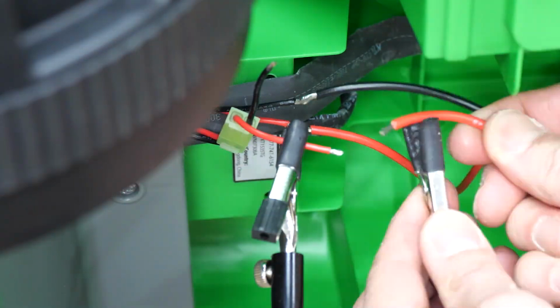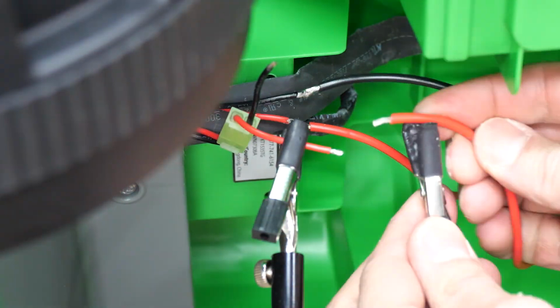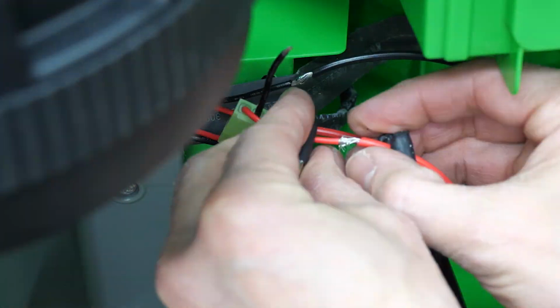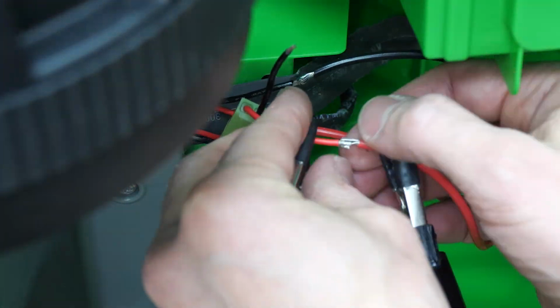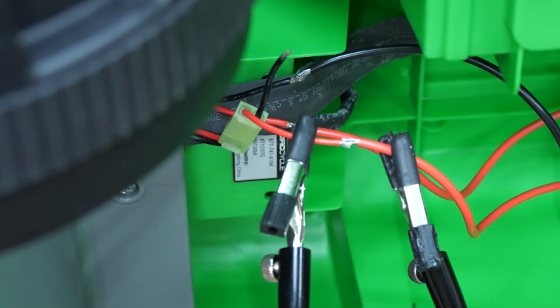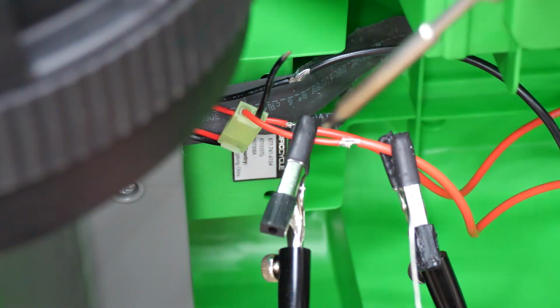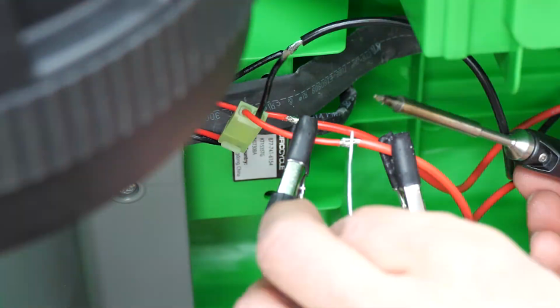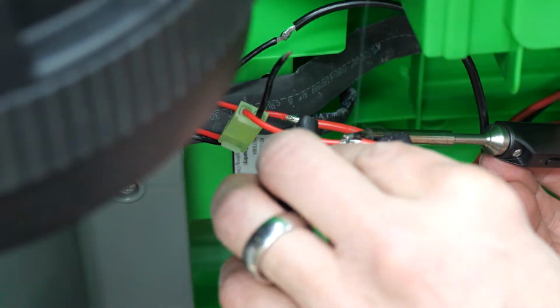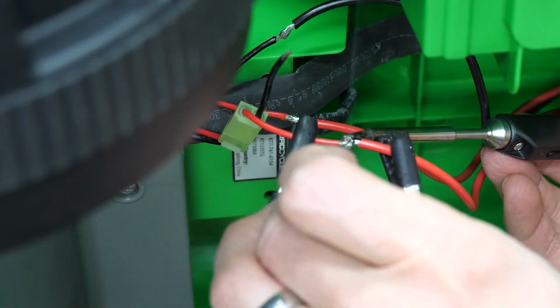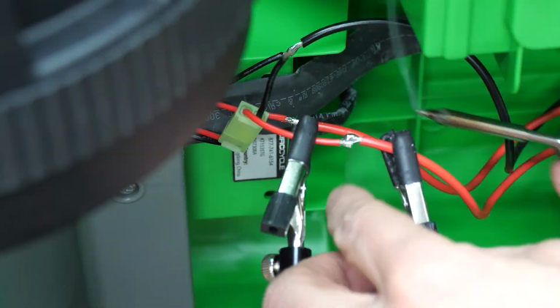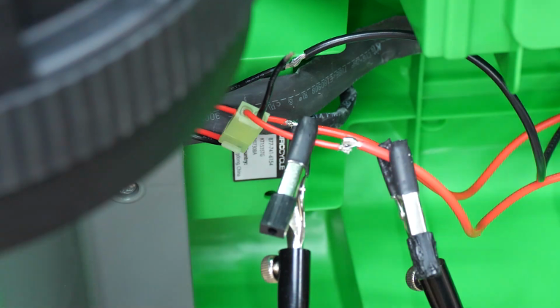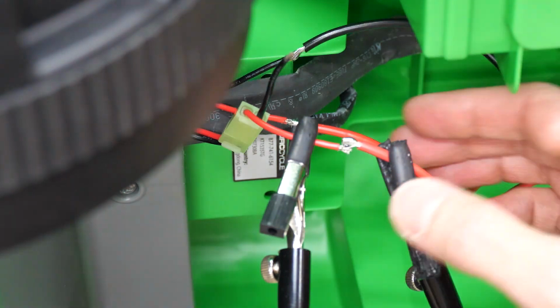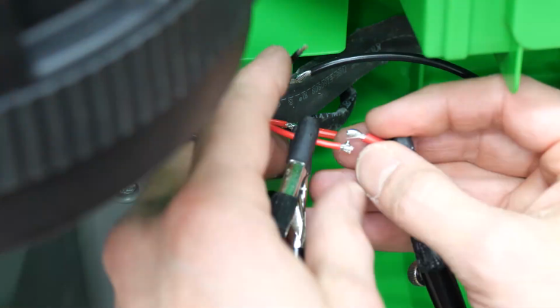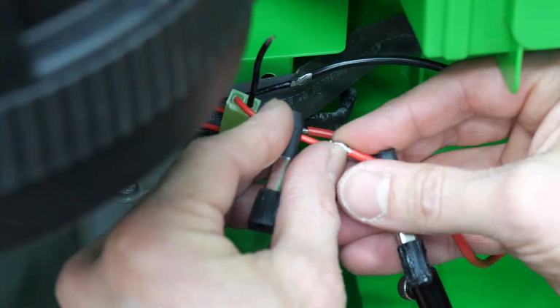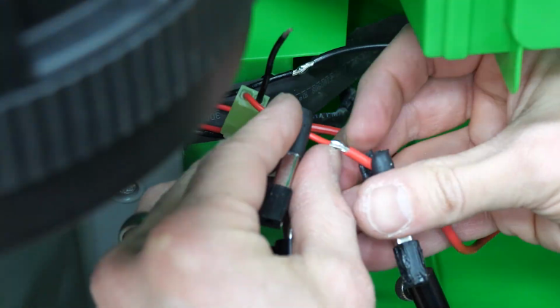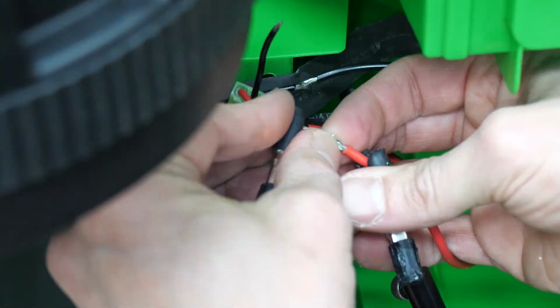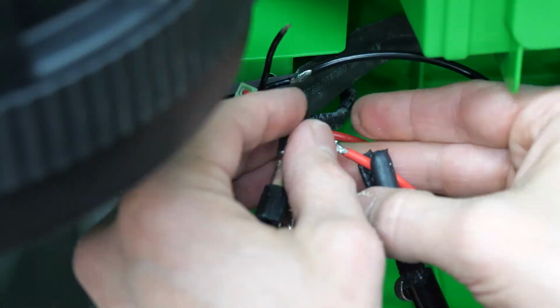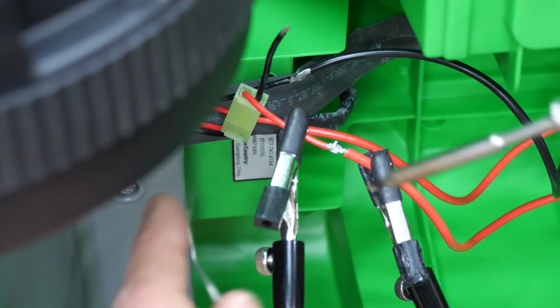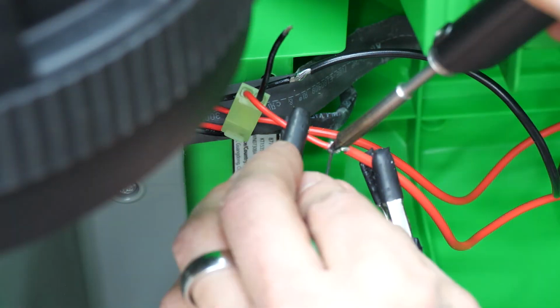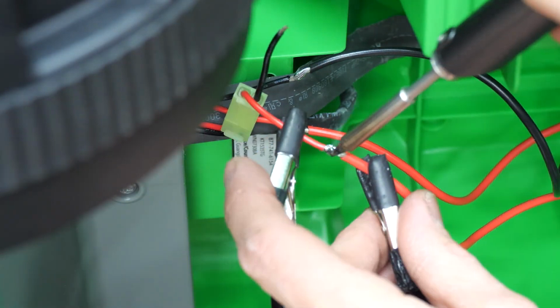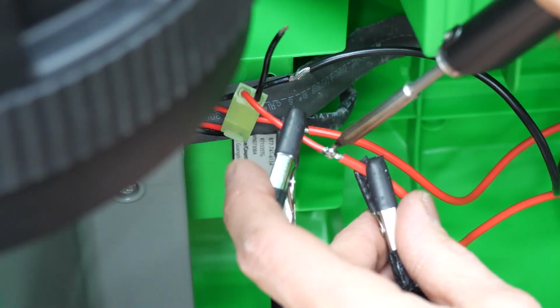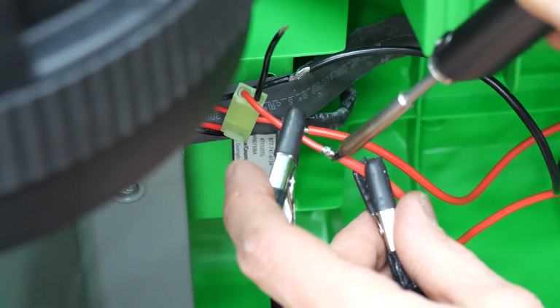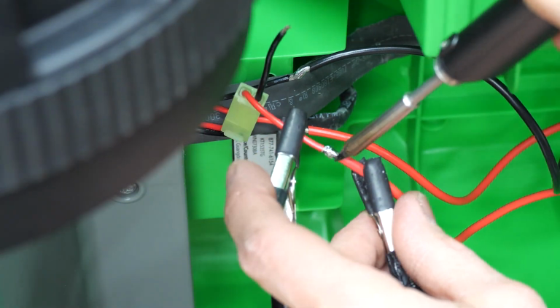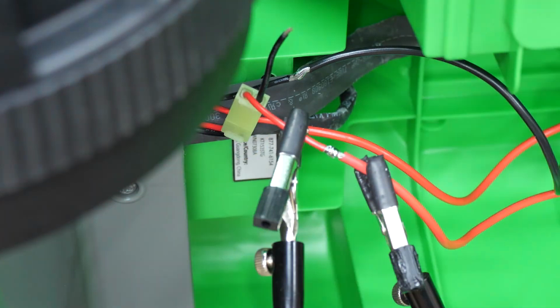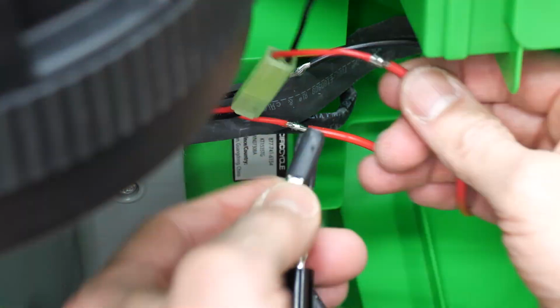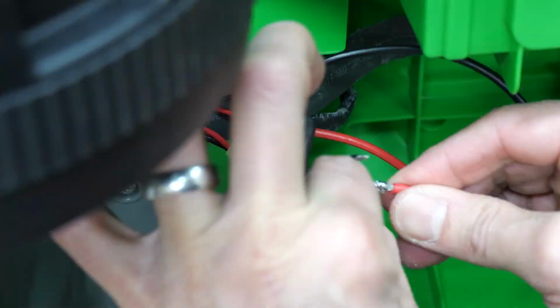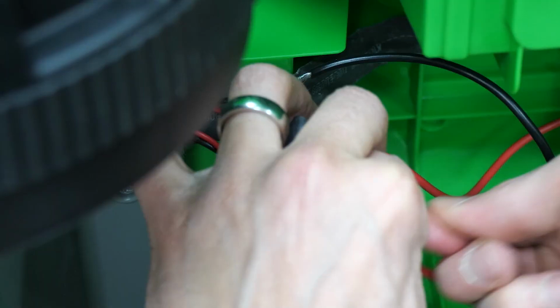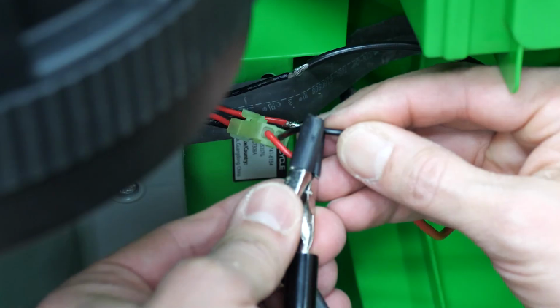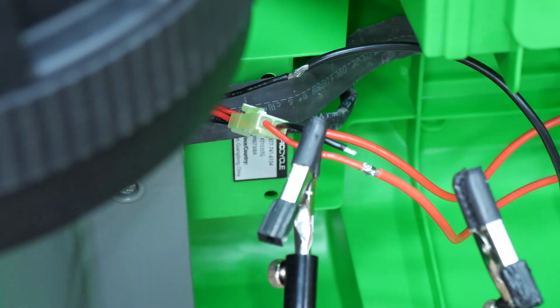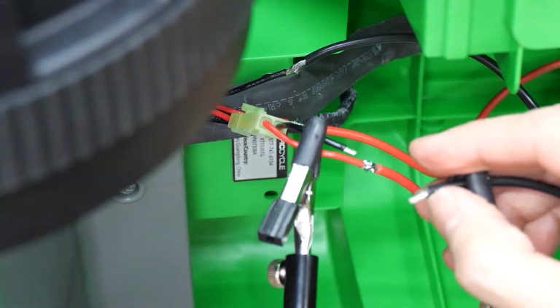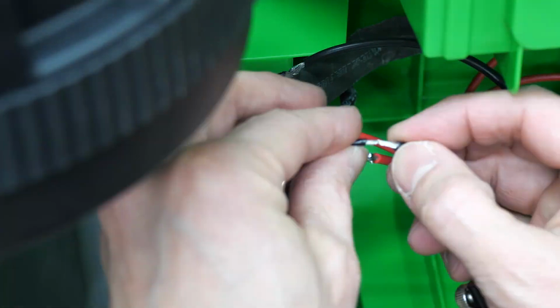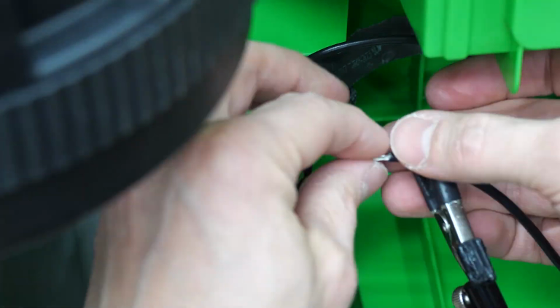Then I soldered the switch wires to the motor wires like I showed before. Again, you could use wire nuts or Wago connectors instead, but soldering makes a more secure connection and looks better.